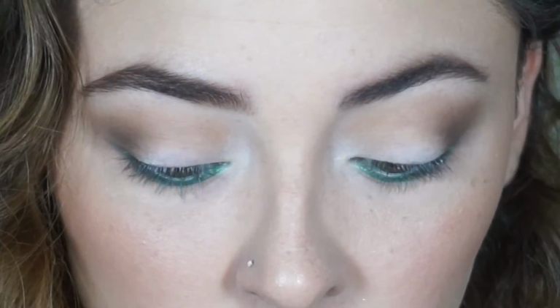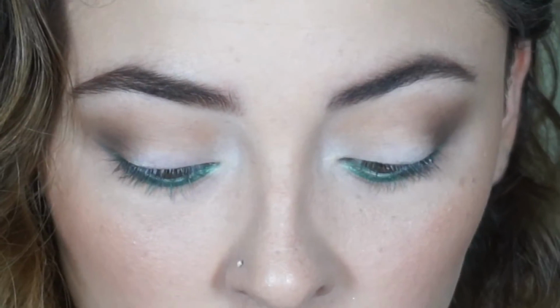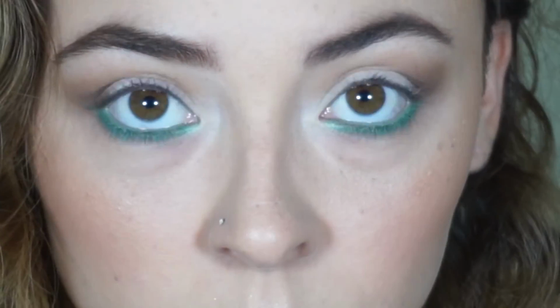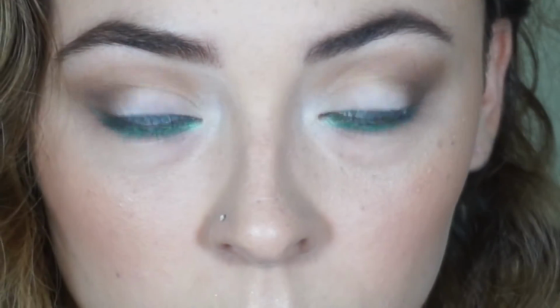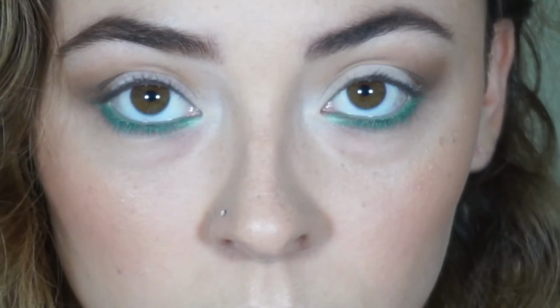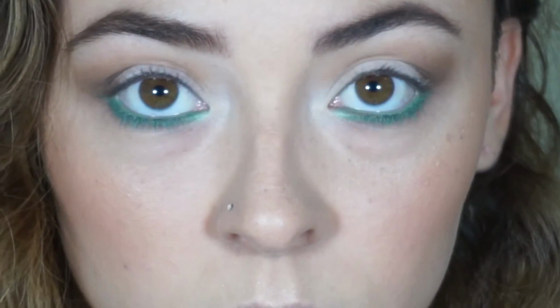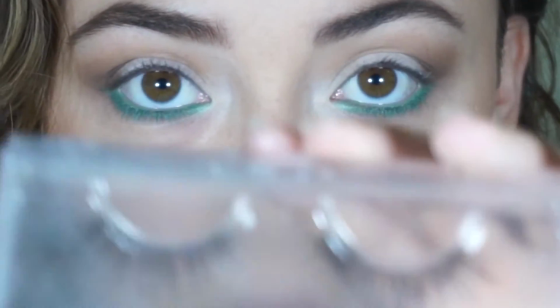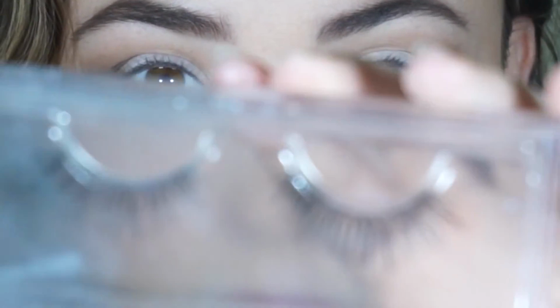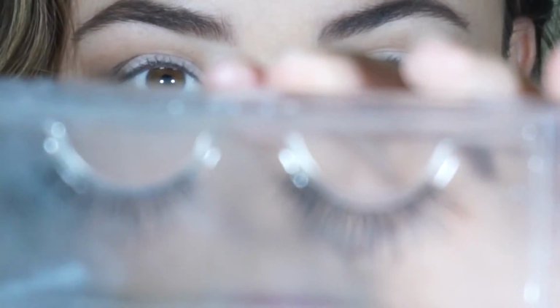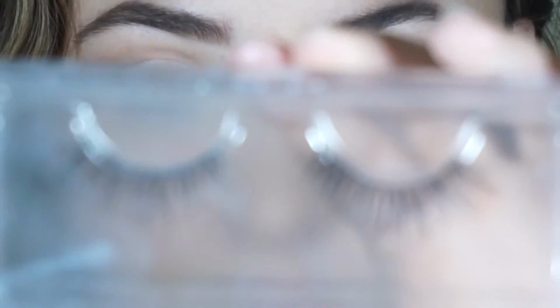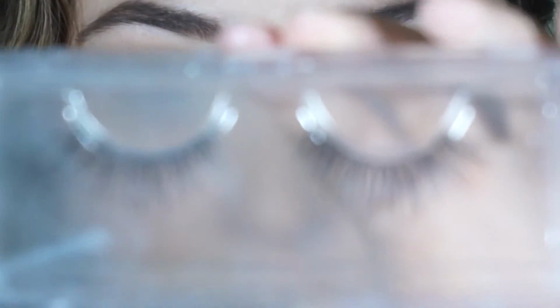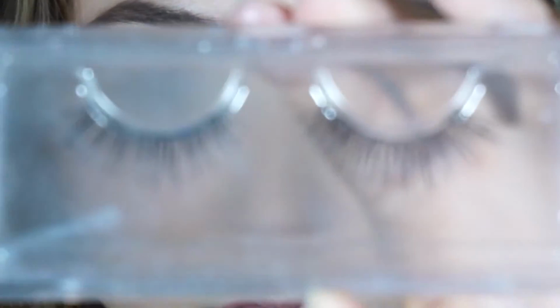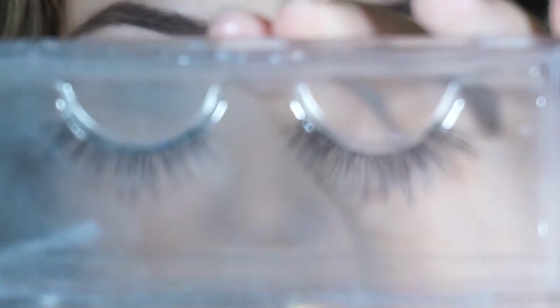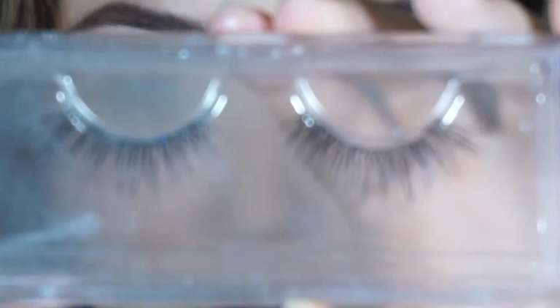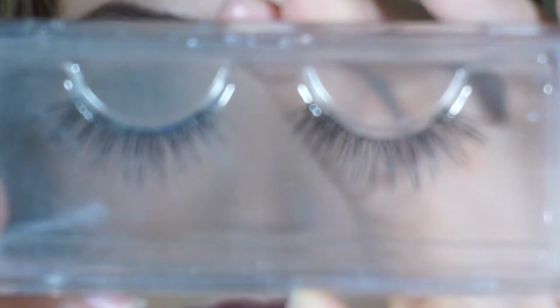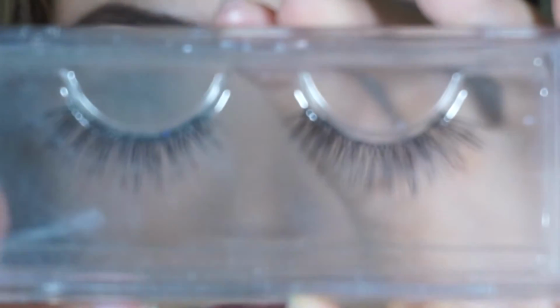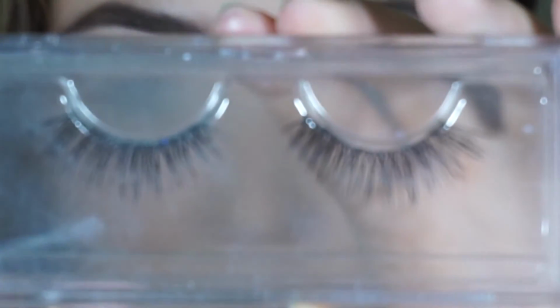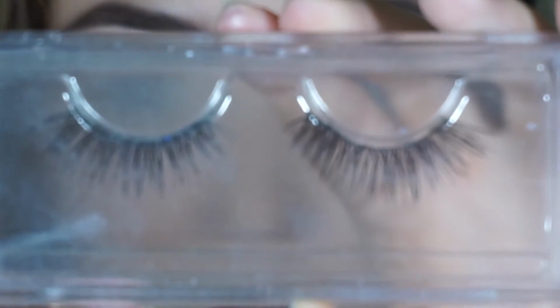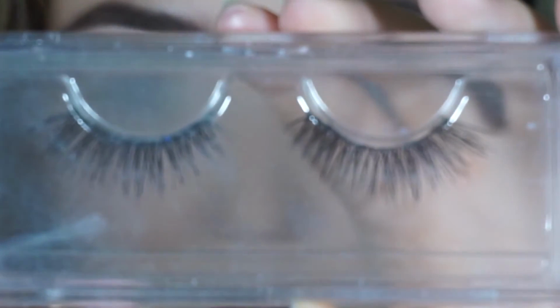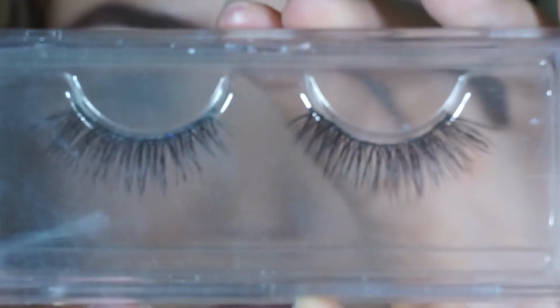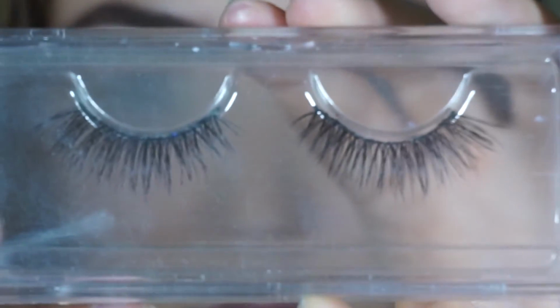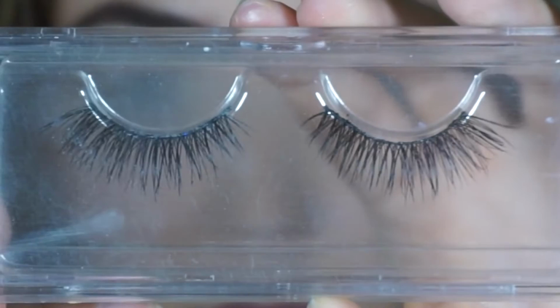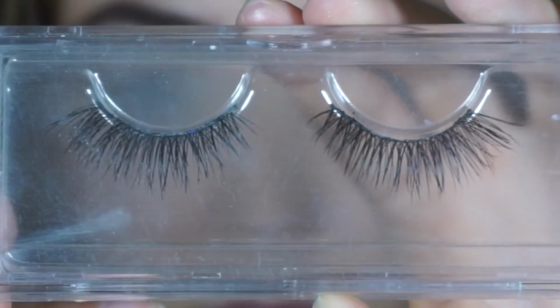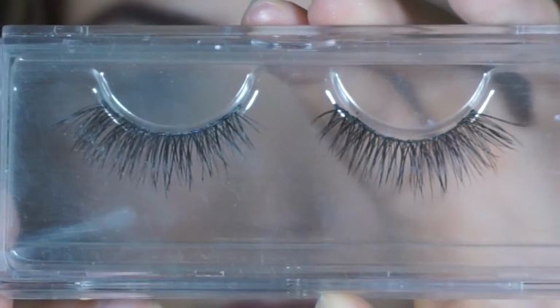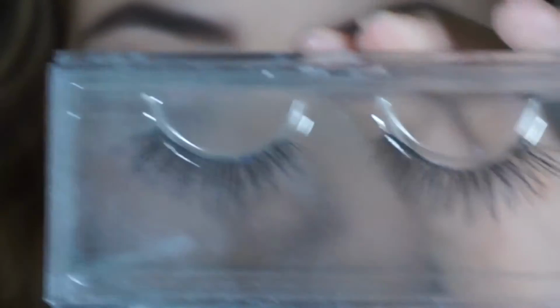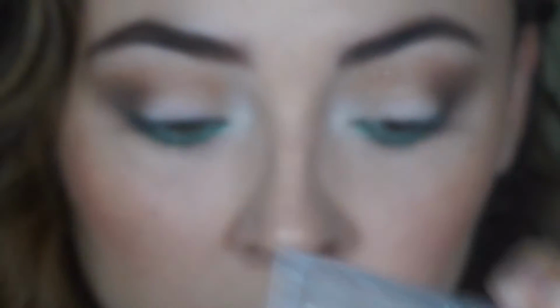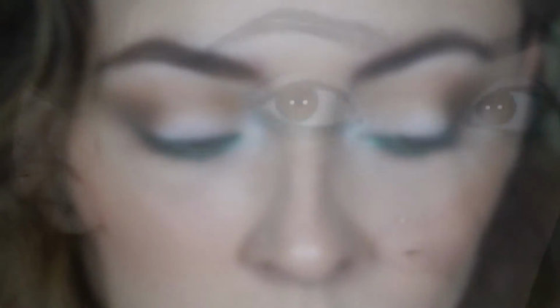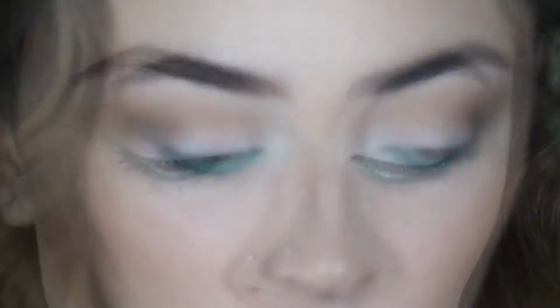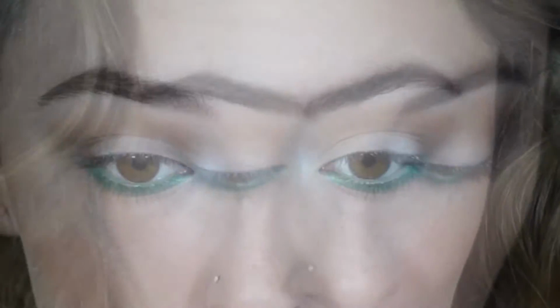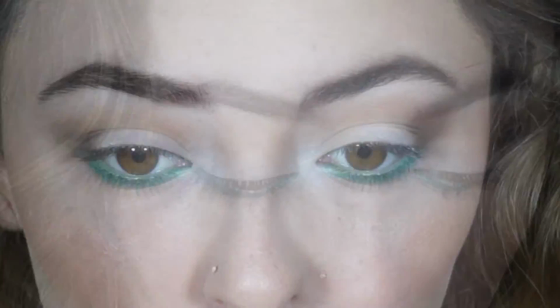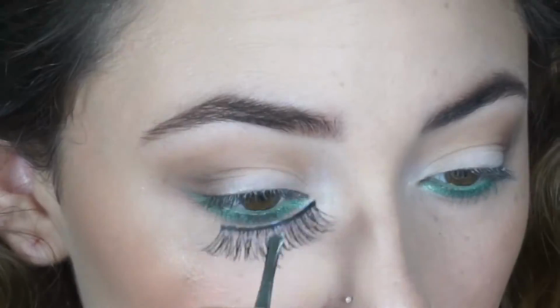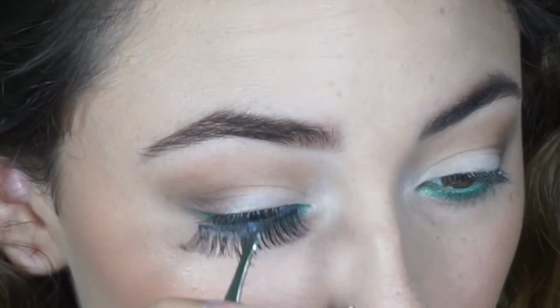Now I'm going to apply some falsies. These are mink lashes that I bought here on Guam, and they're very nice.